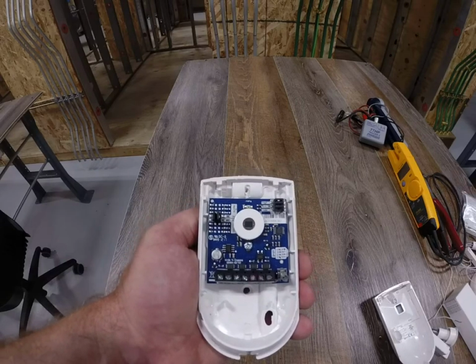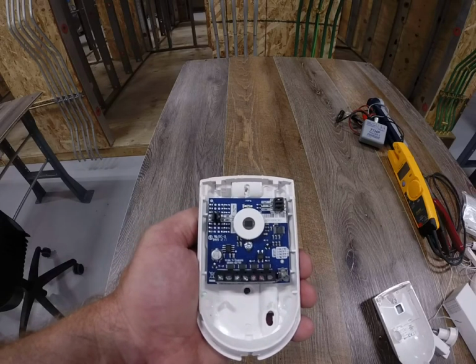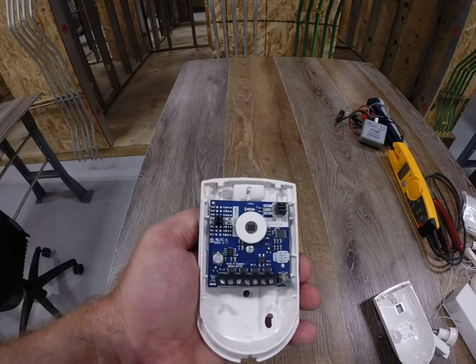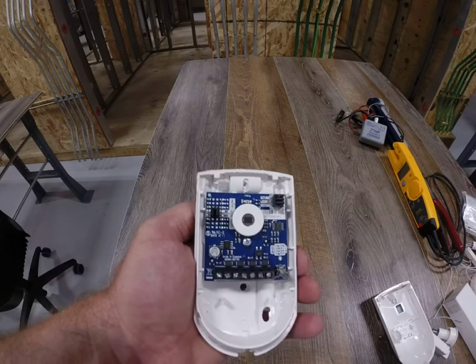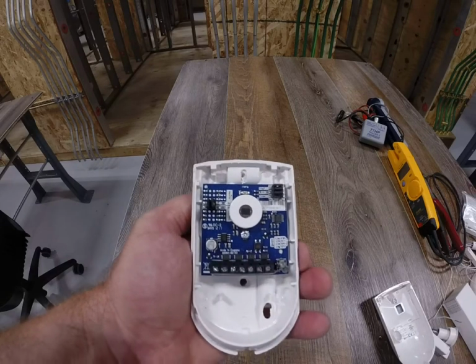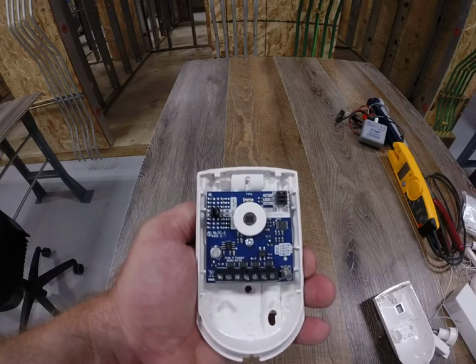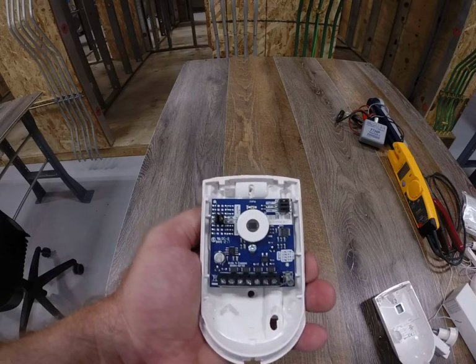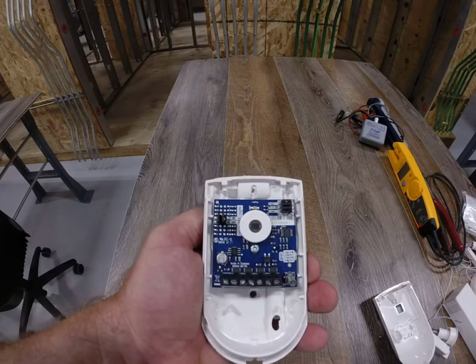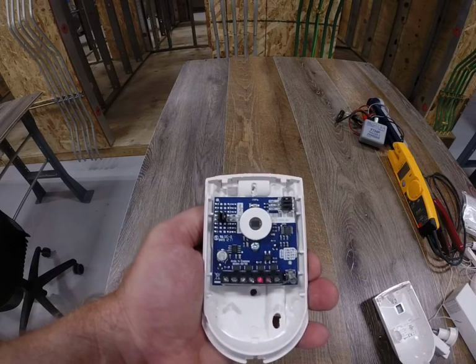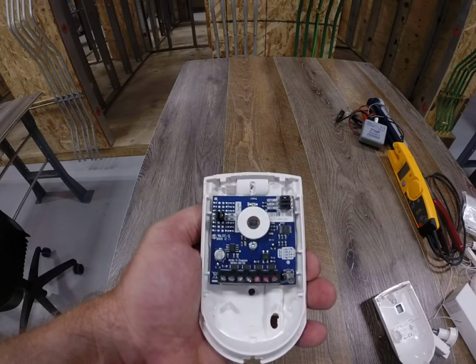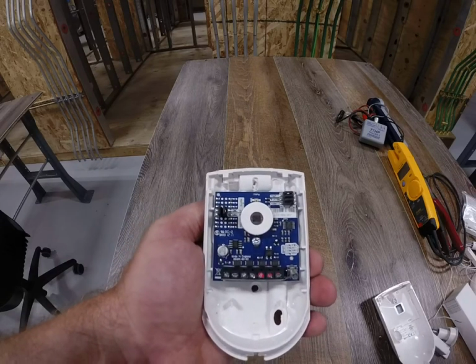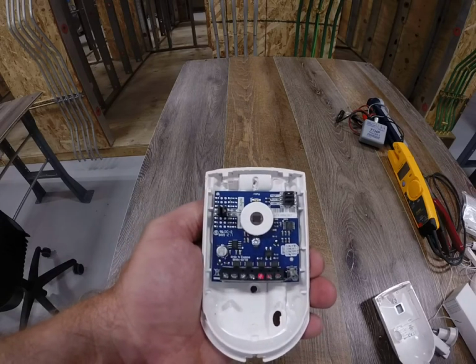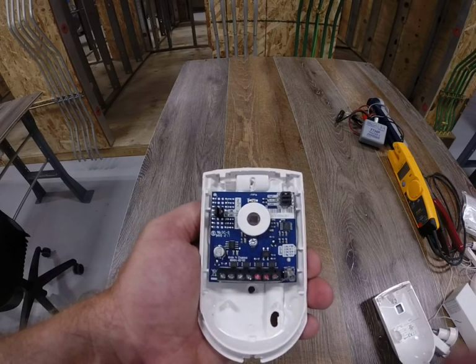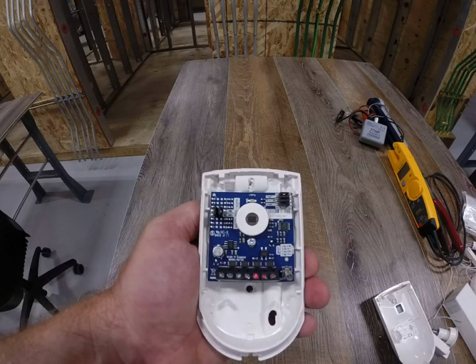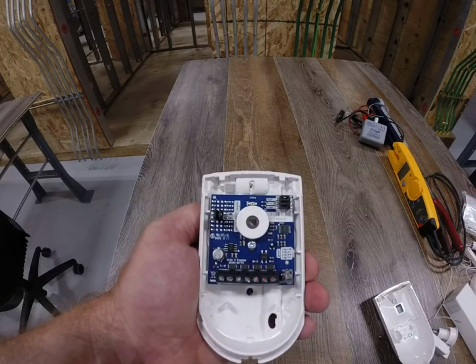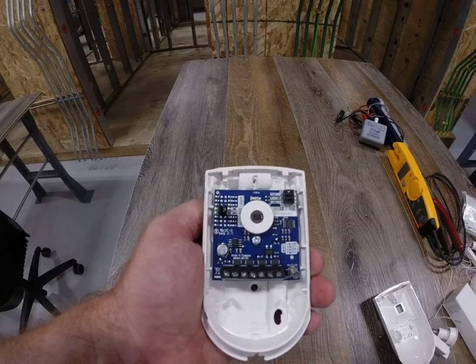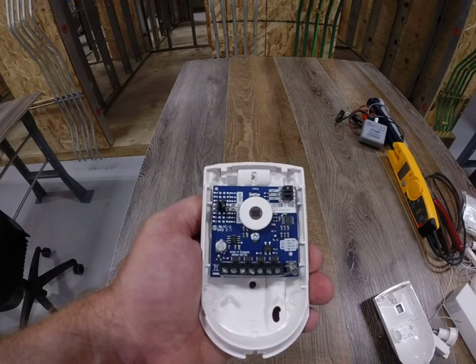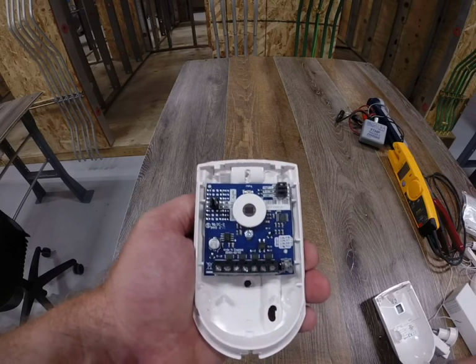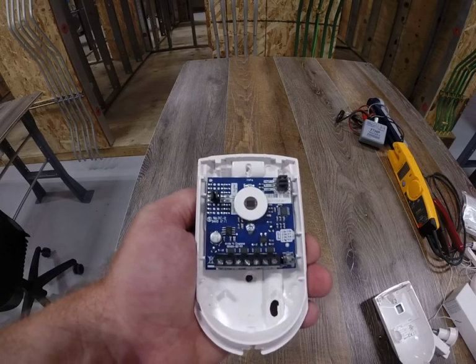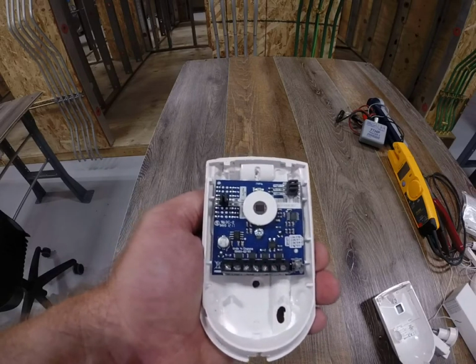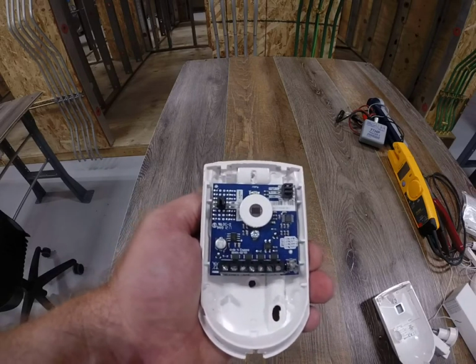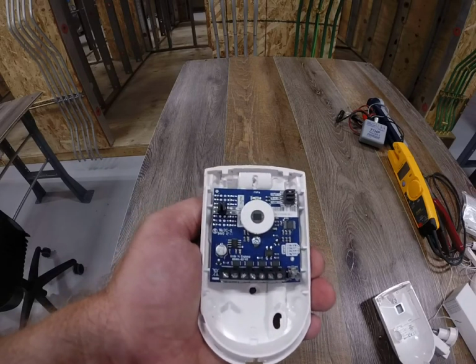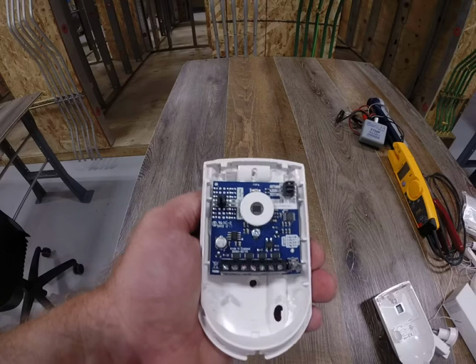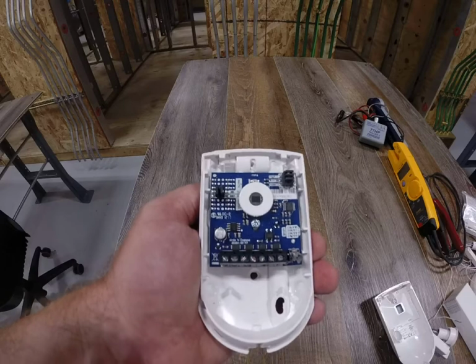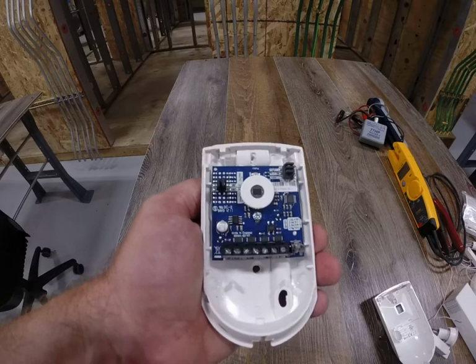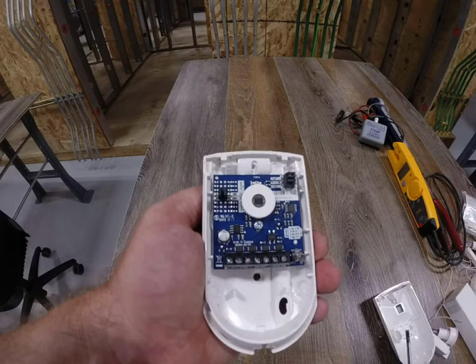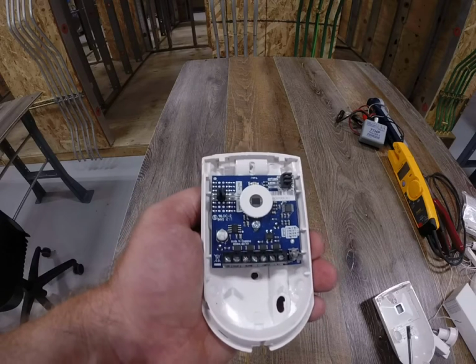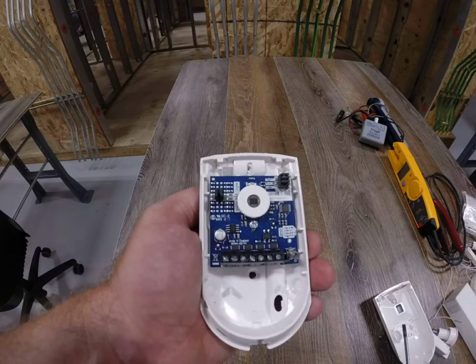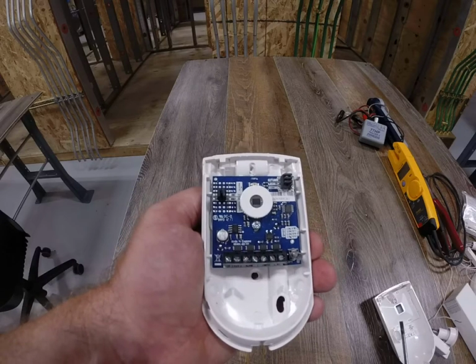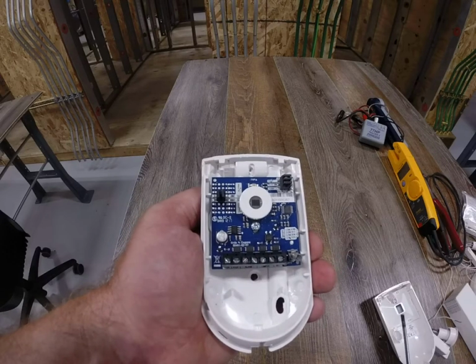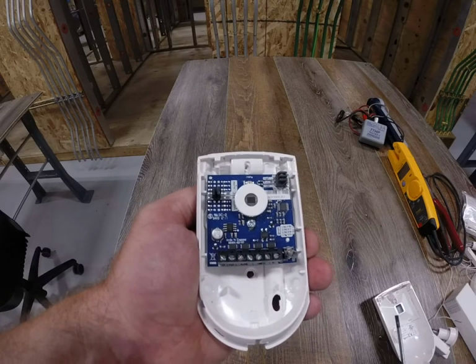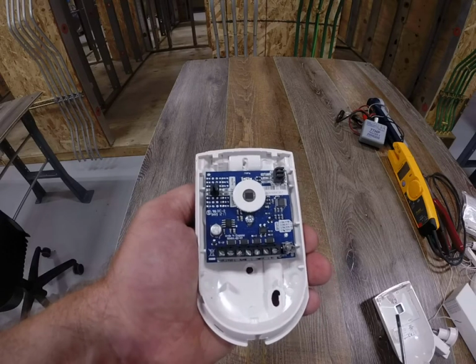Everything about this particular type of system and all of its components requires a lot of finesse and patience and a gentle hand, because once it's broken it's broken — there's not much you can do with it after that.